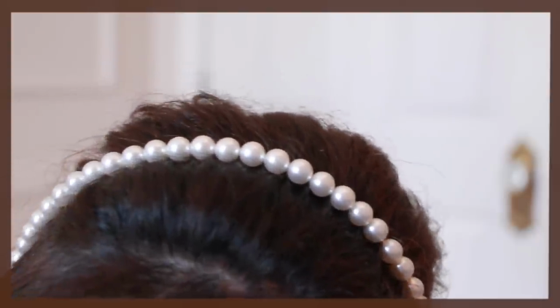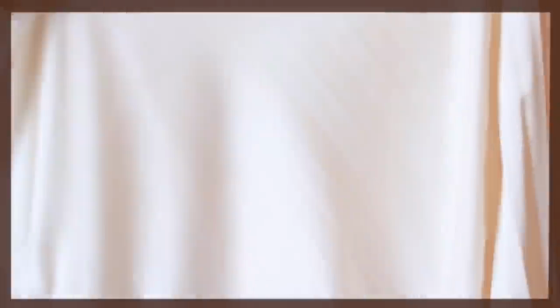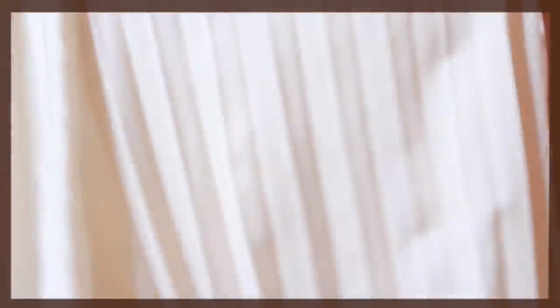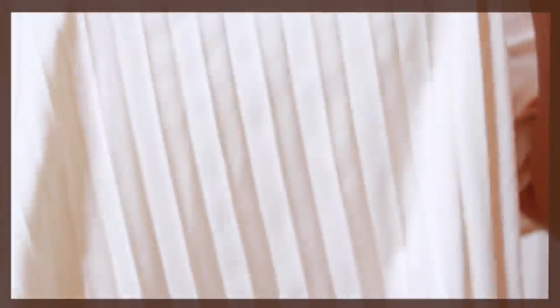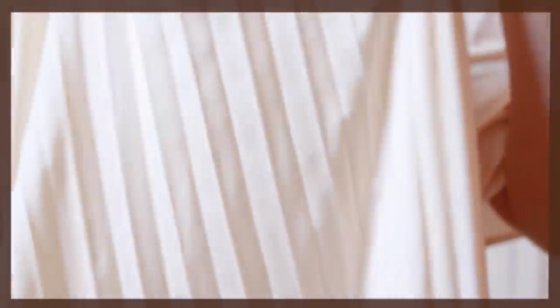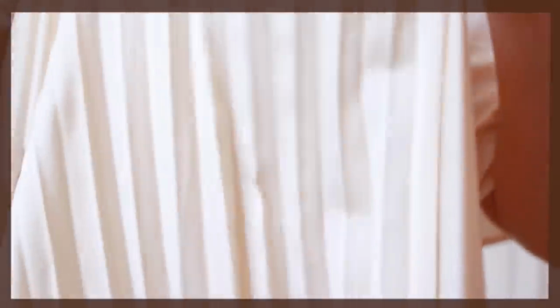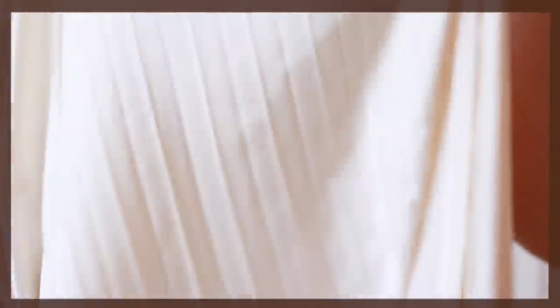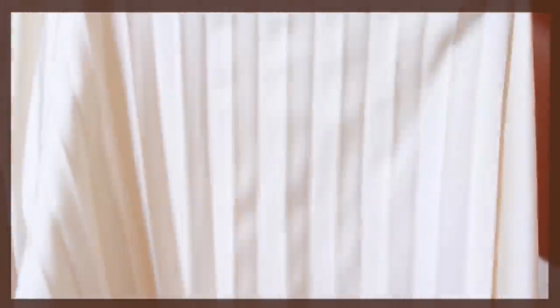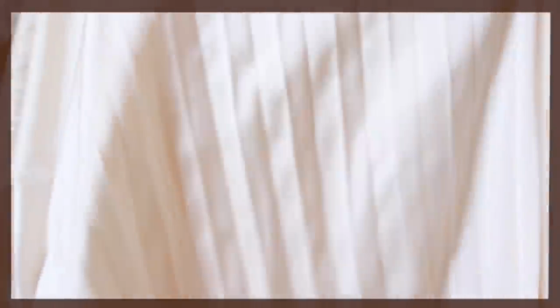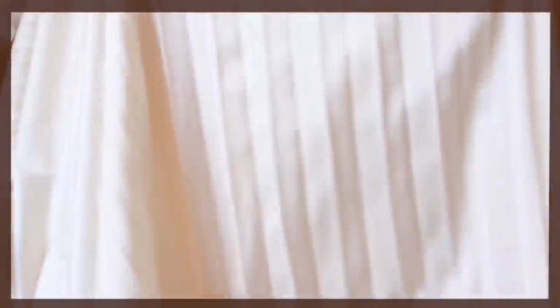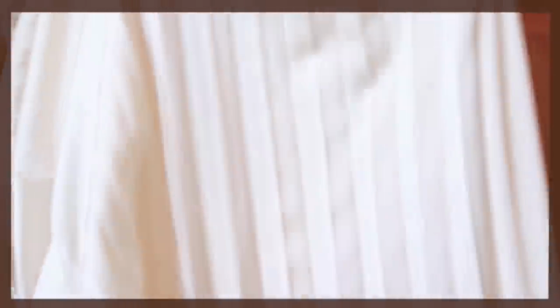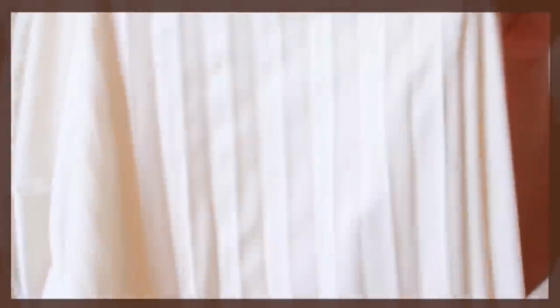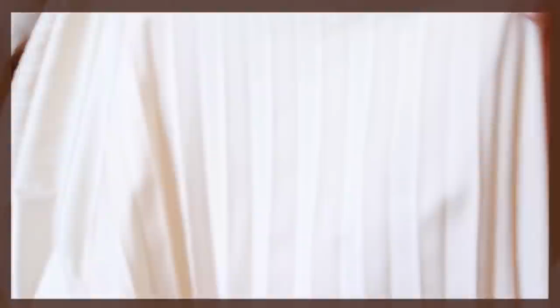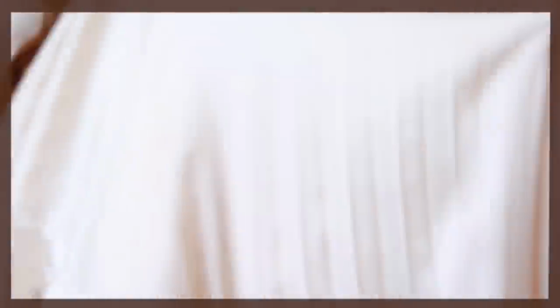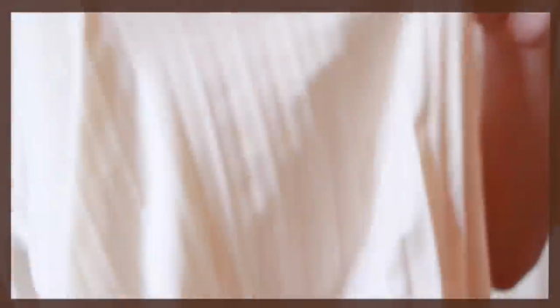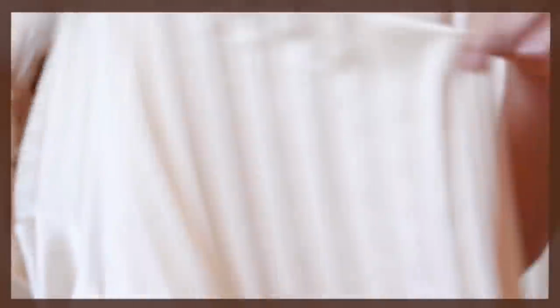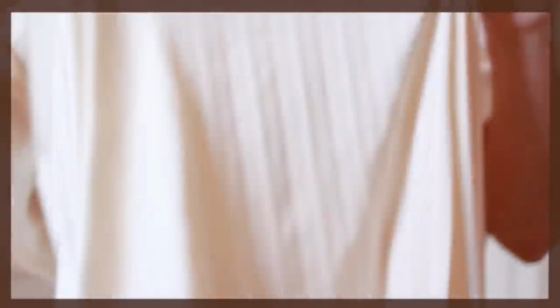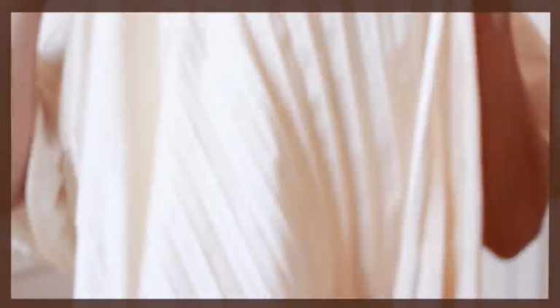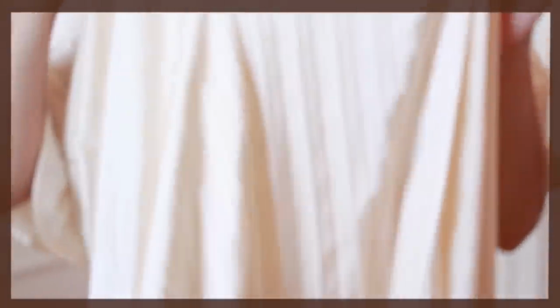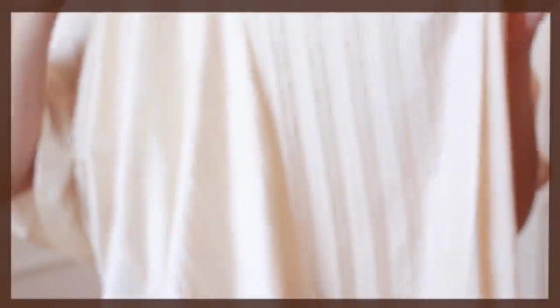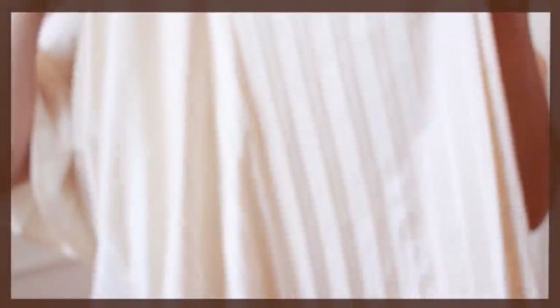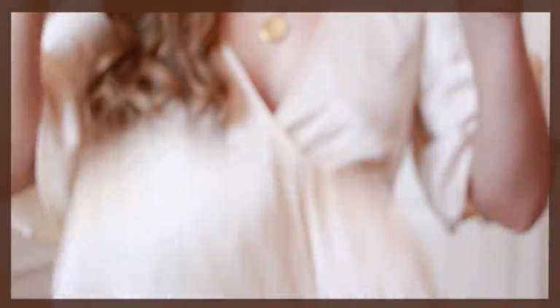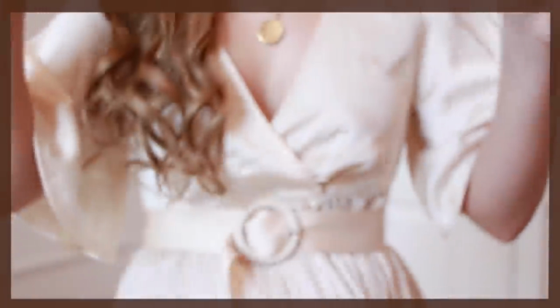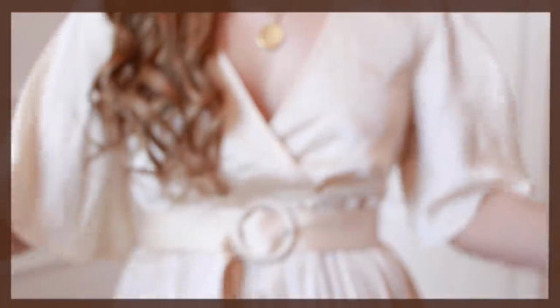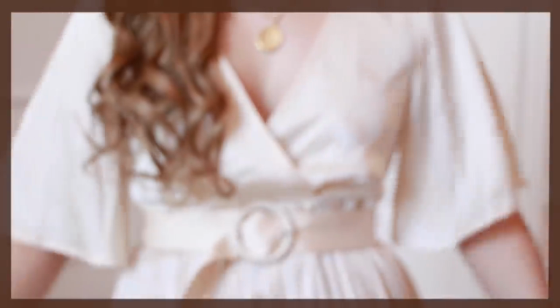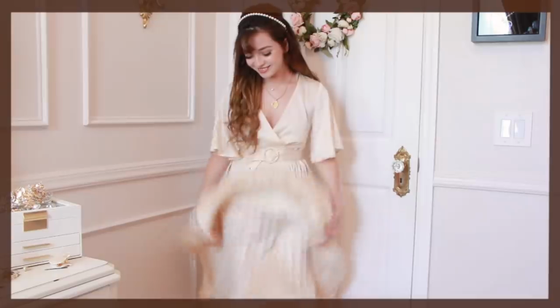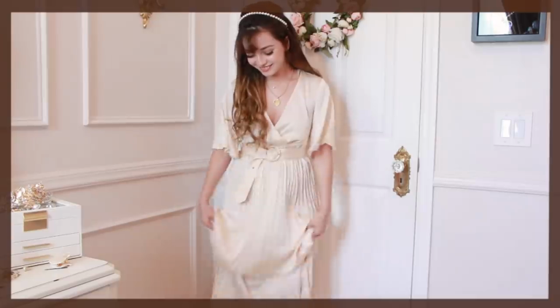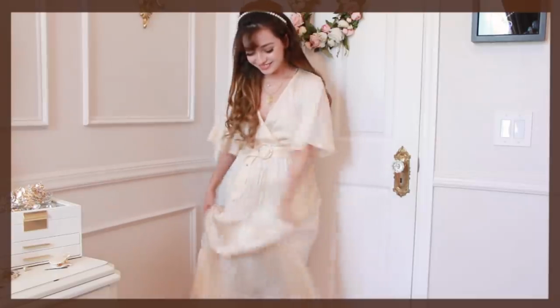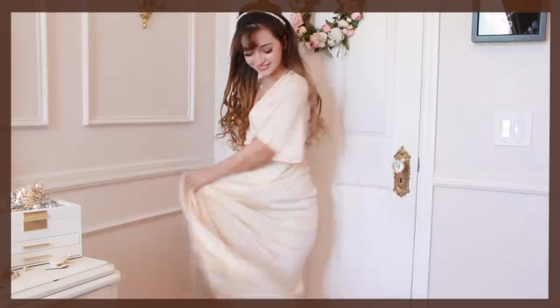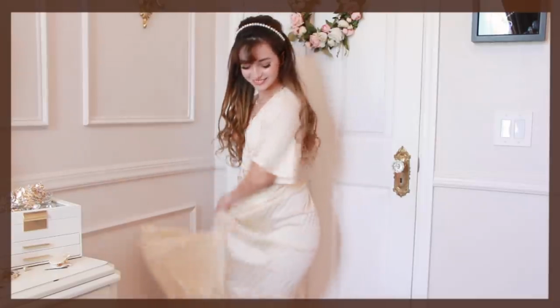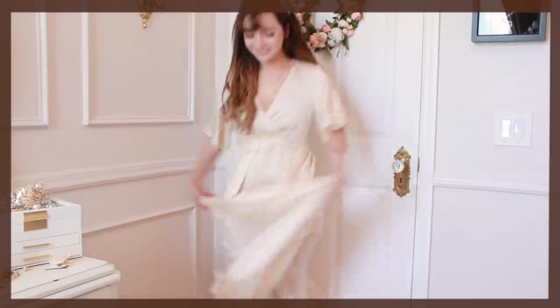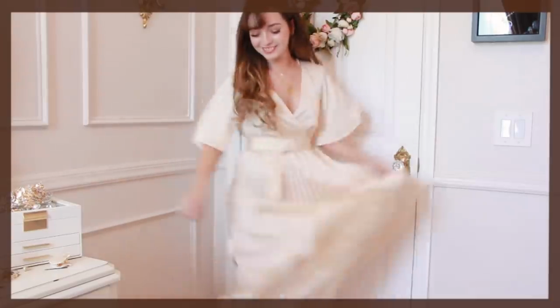This cream pleated dress is so silky and so flowy in the wind — similar to my first outfit, here is that seashell-type fabric I was mentioning earlier.